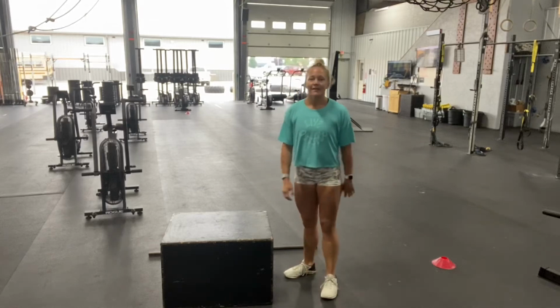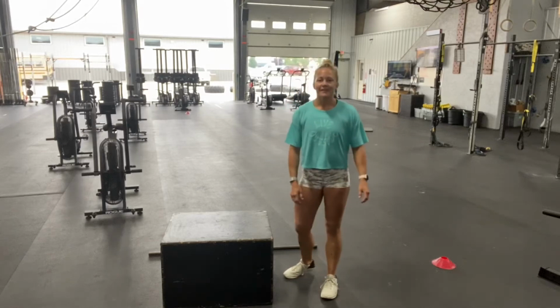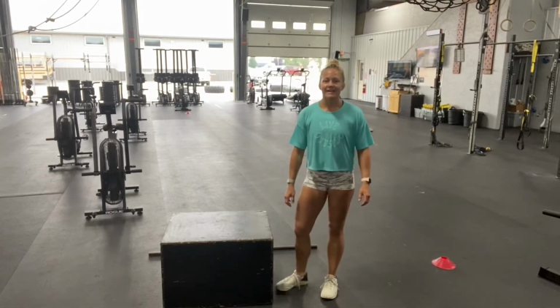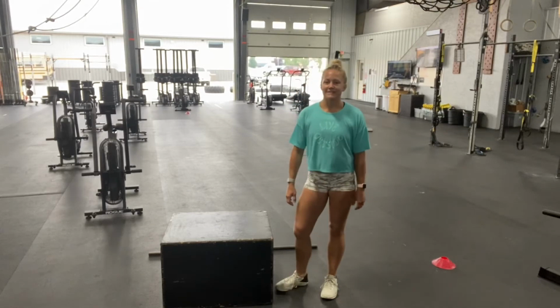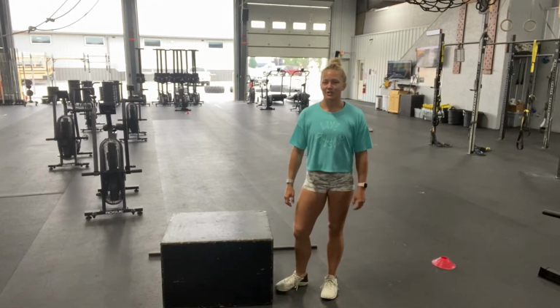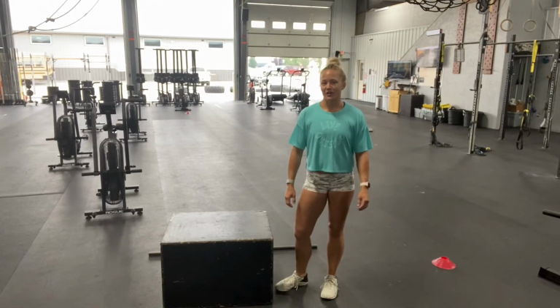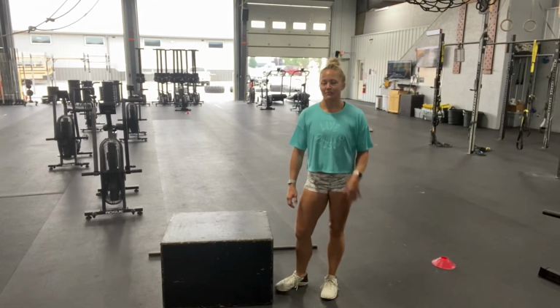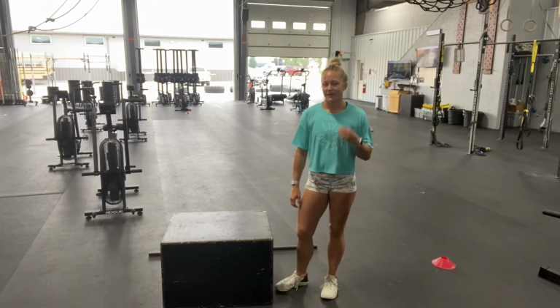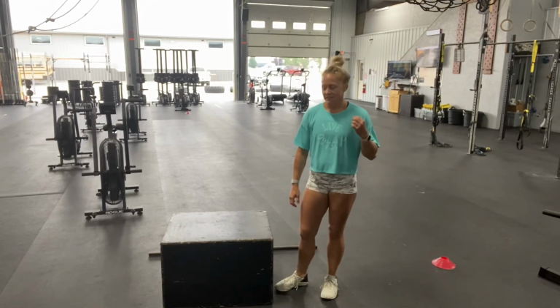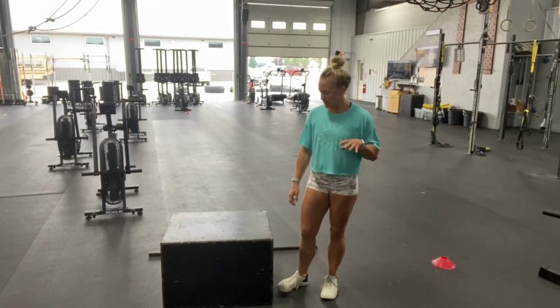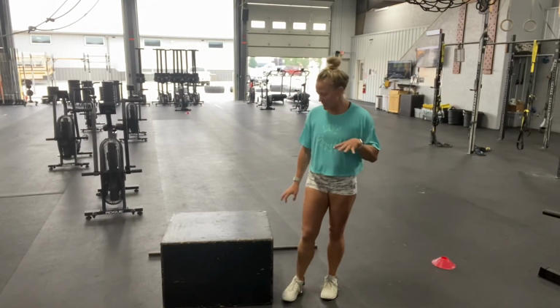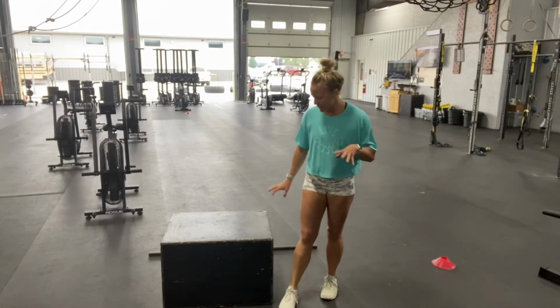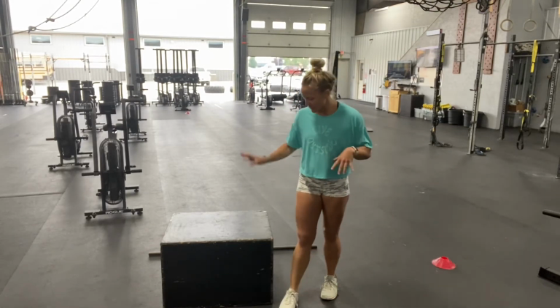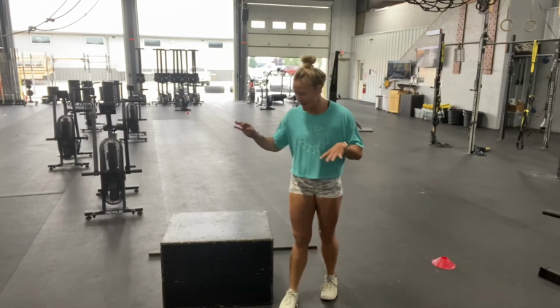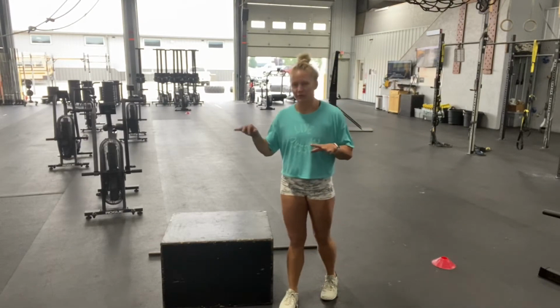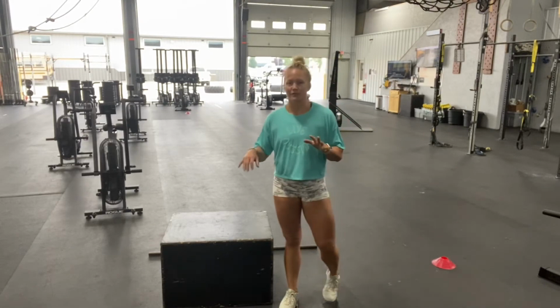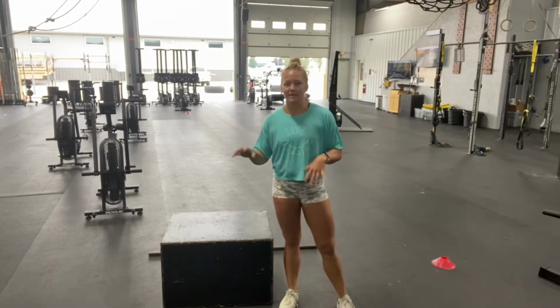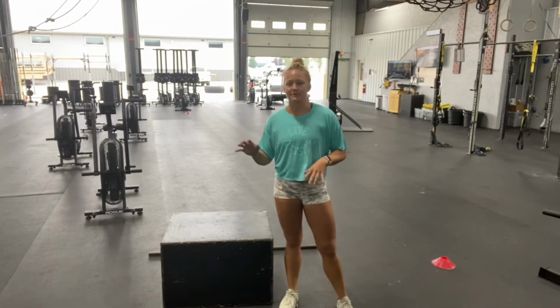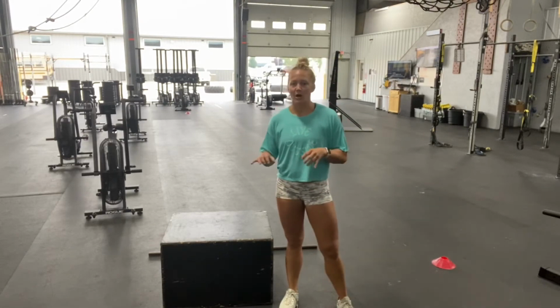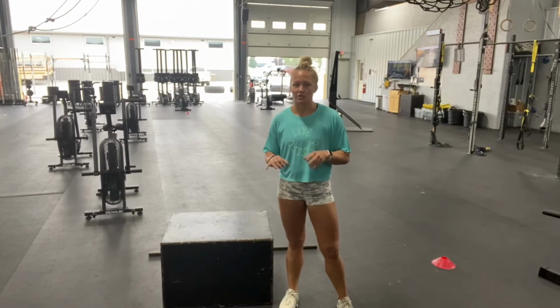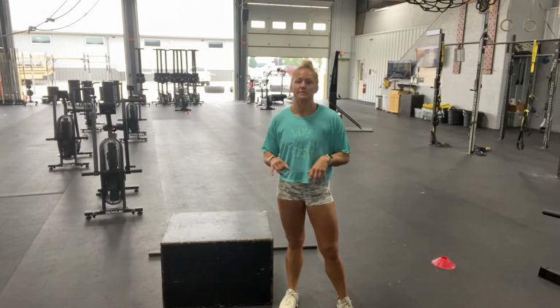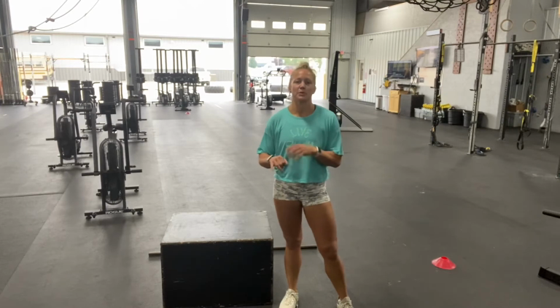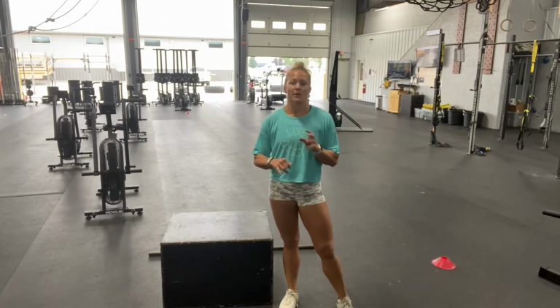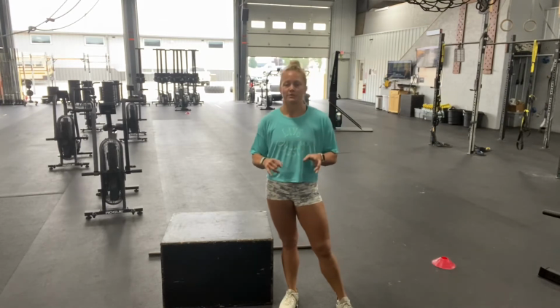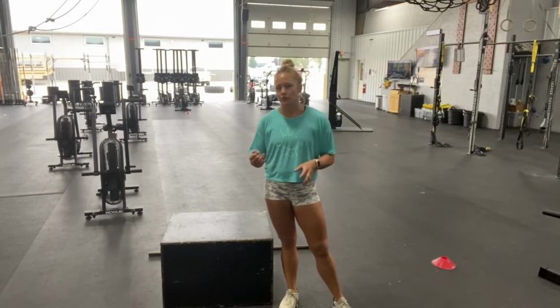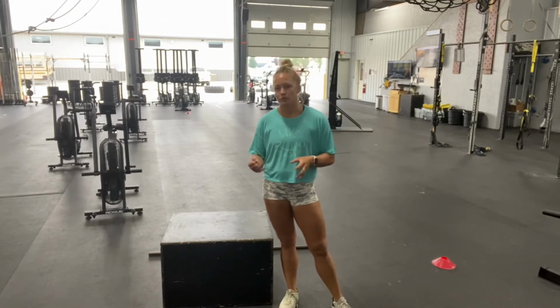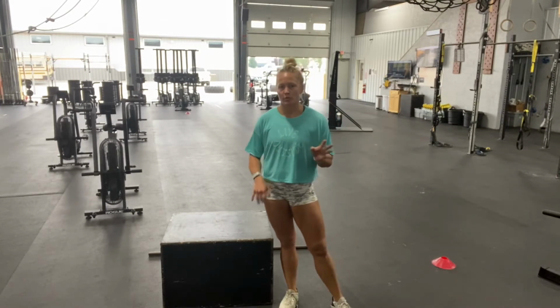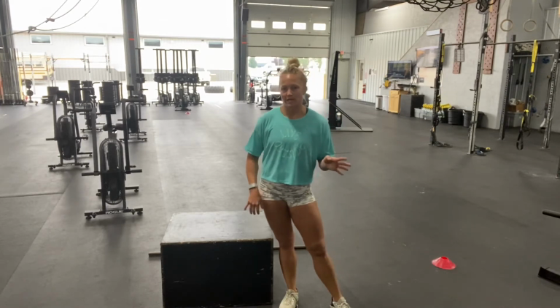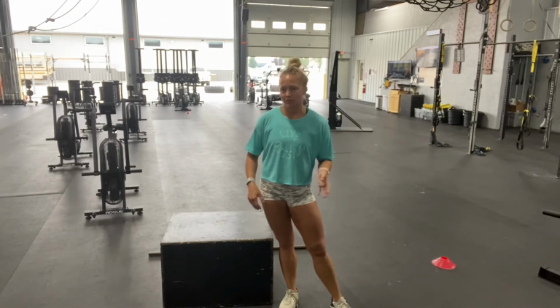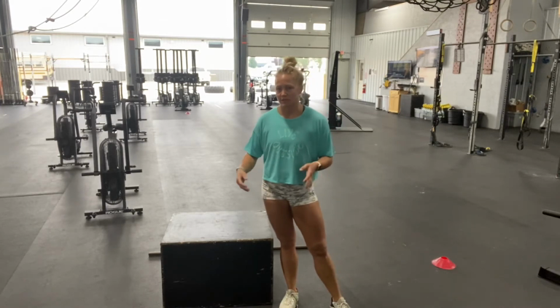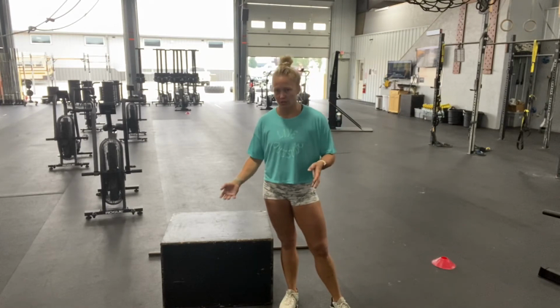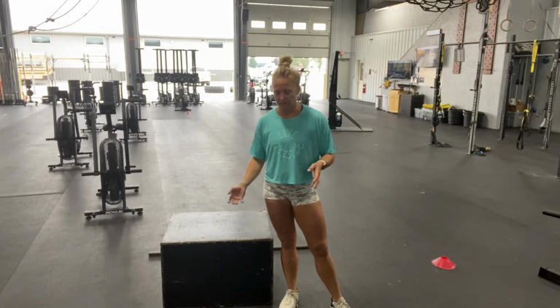Hey, it's Dr. Carla. Today I'm going to talk a little bit about different types of box jumps and when you might want to use one type versus another type.